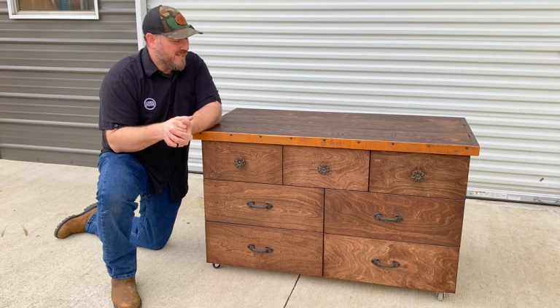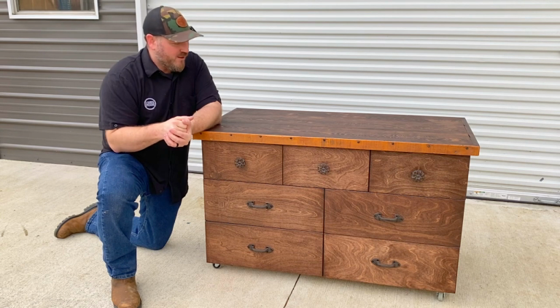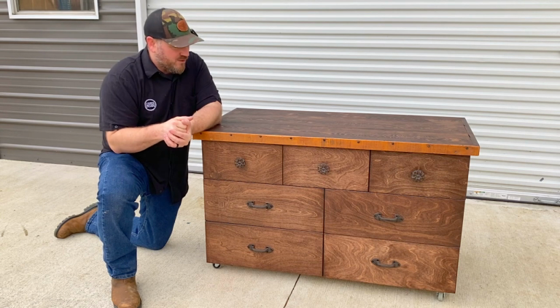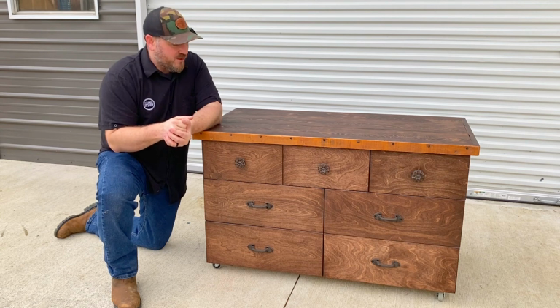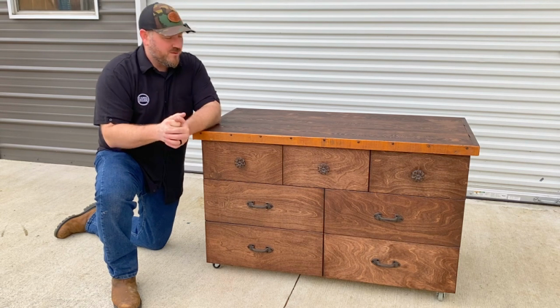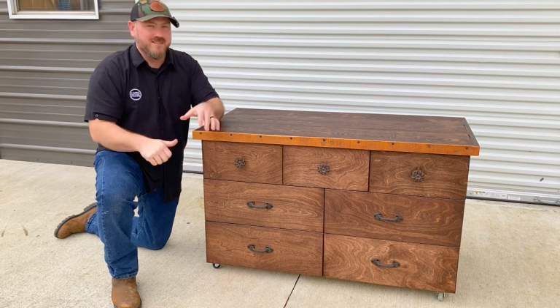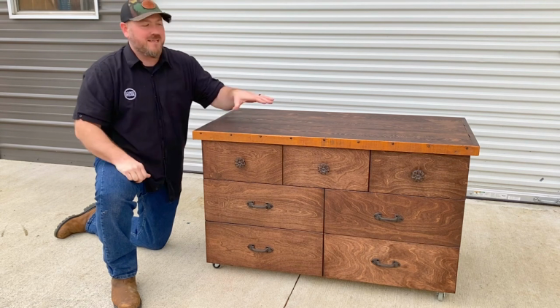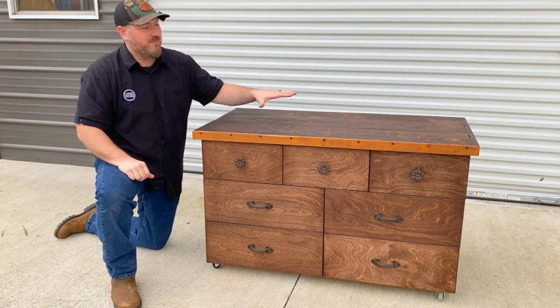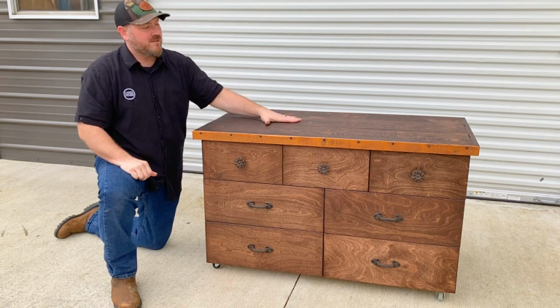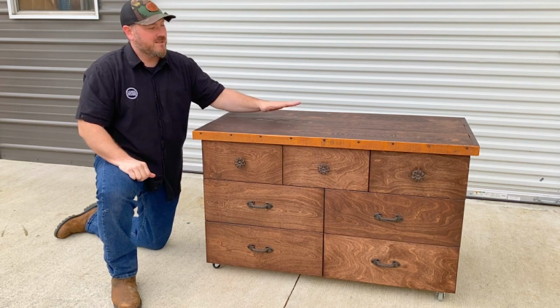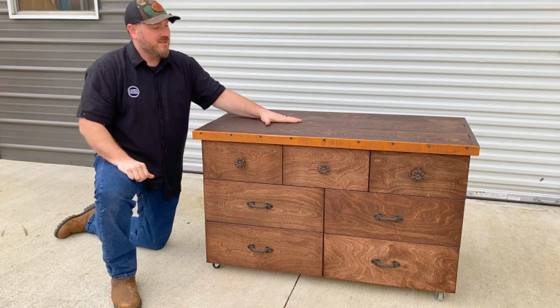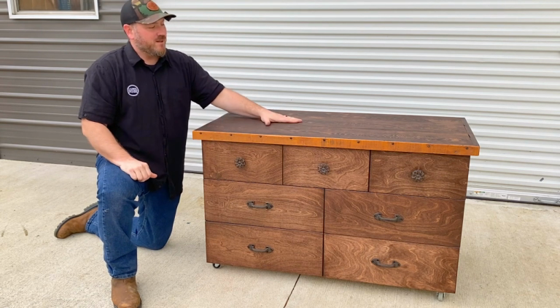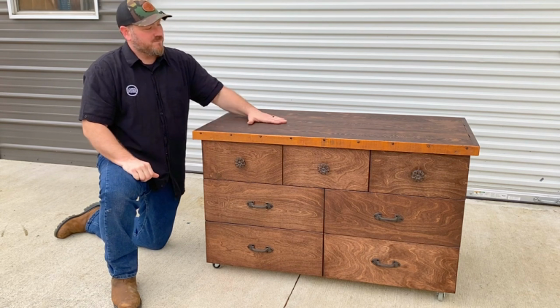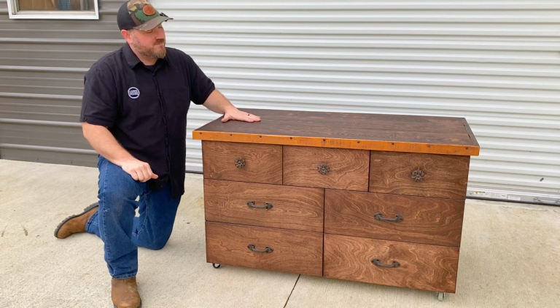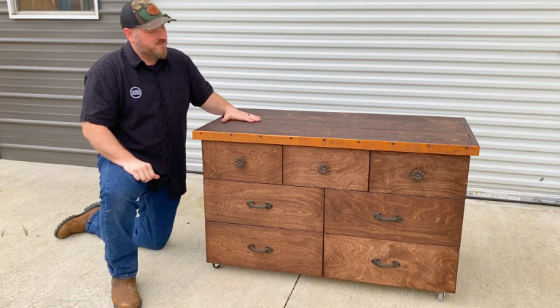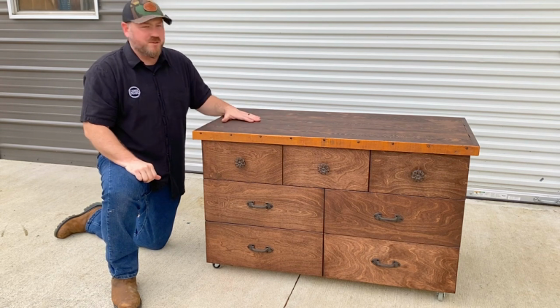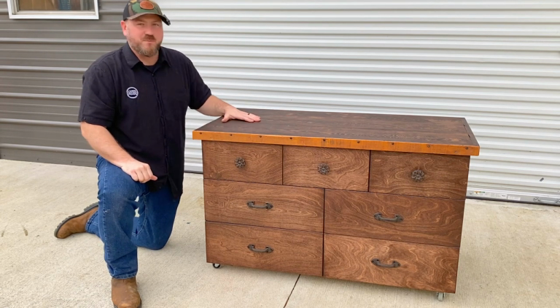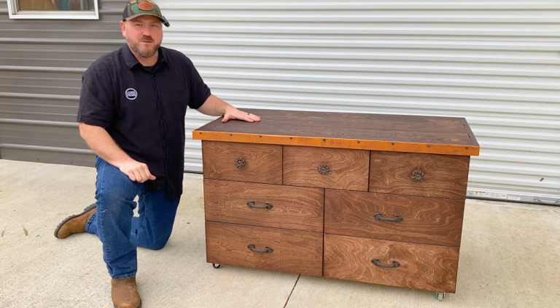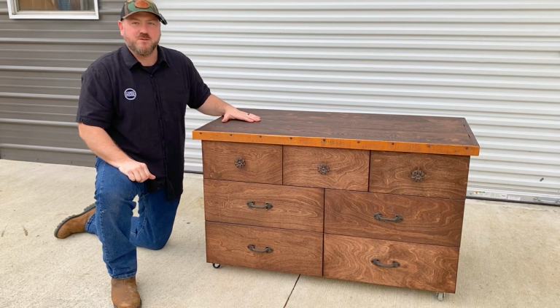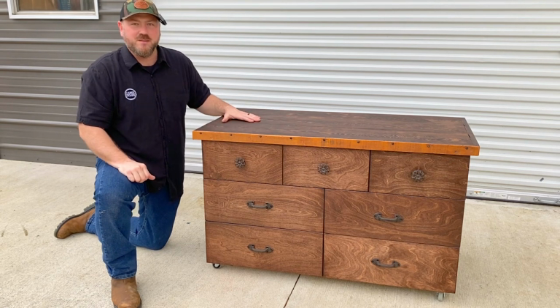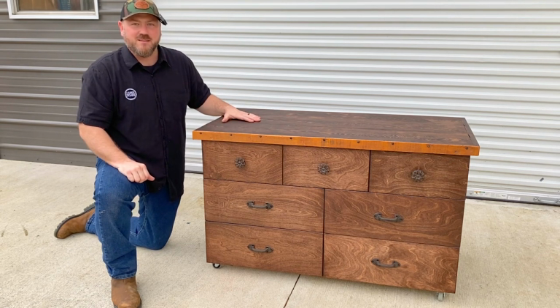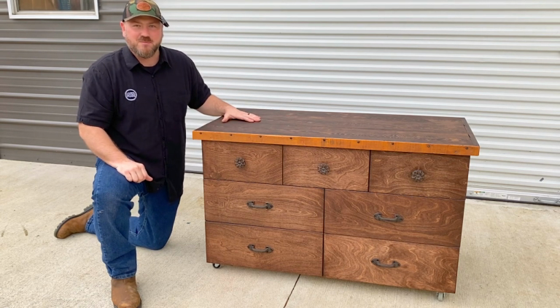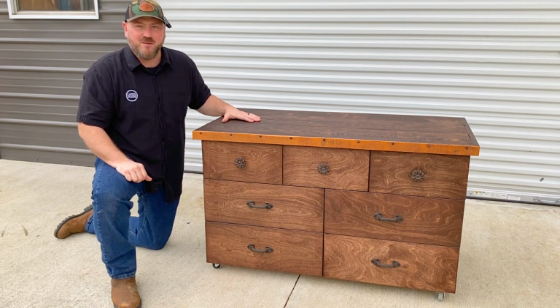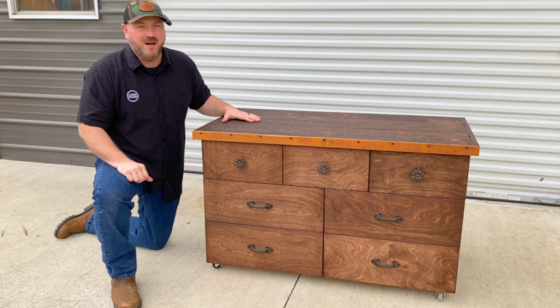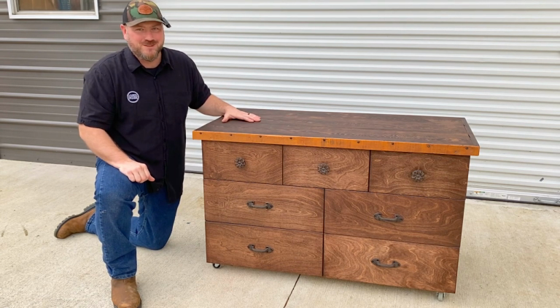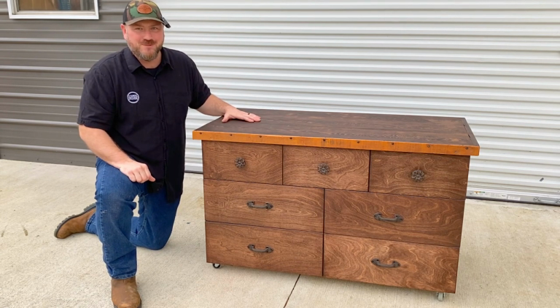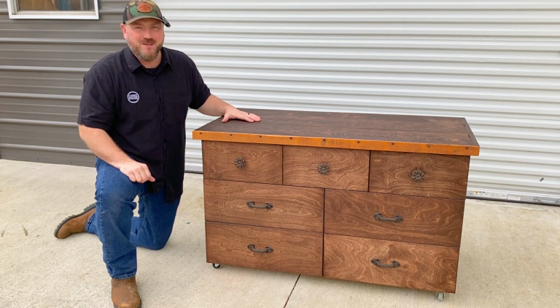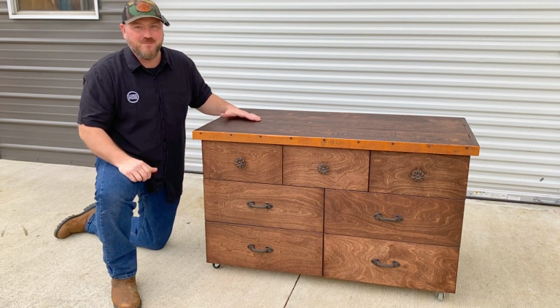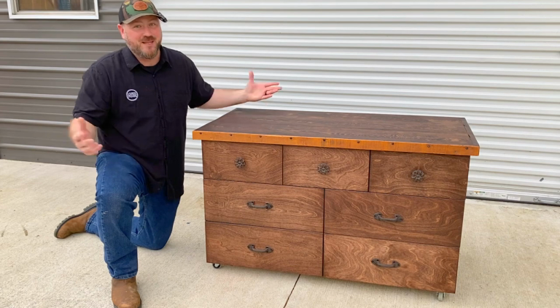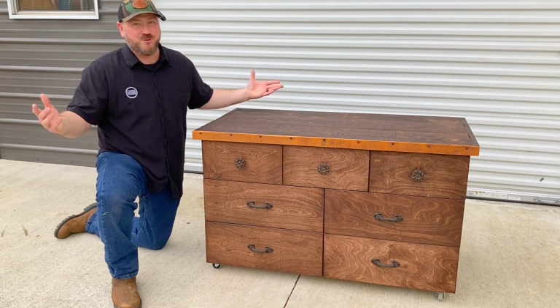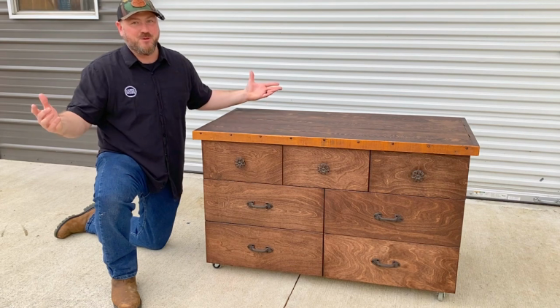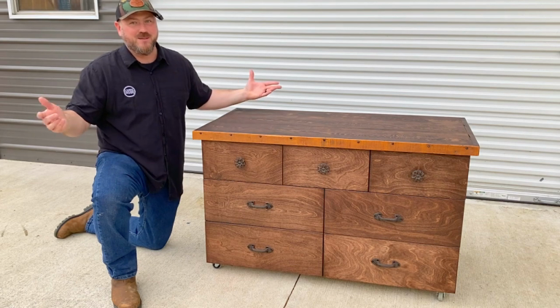Also, this top is pretty special to me. I'll explain why in just a bit. Thanks for joining me.